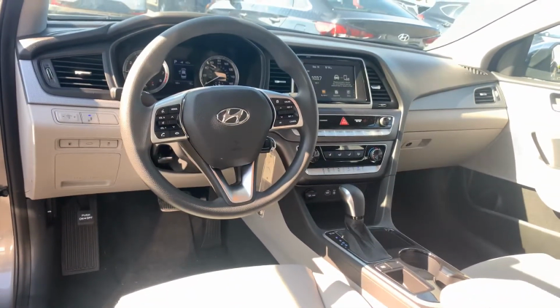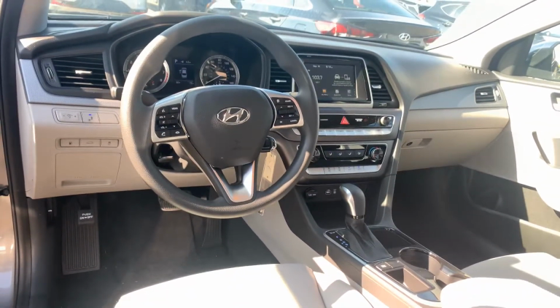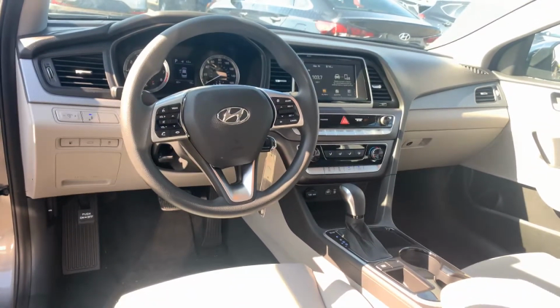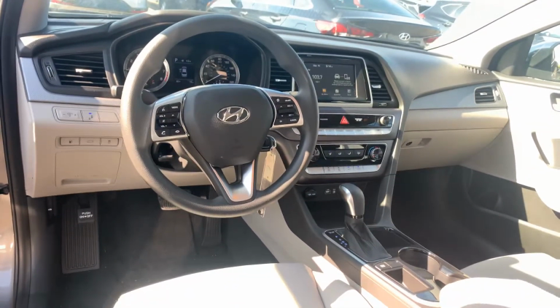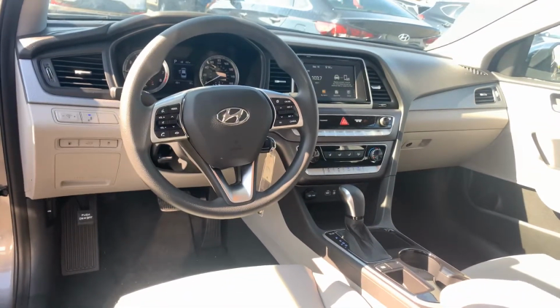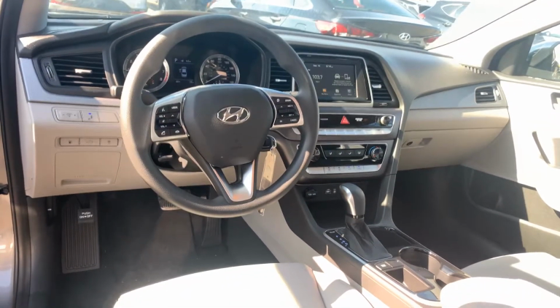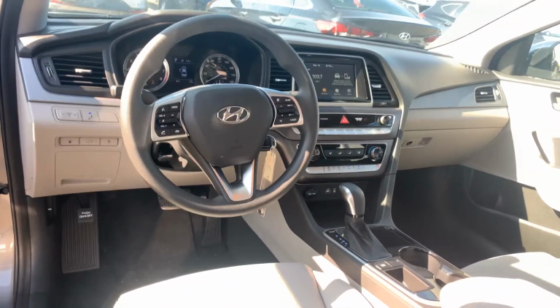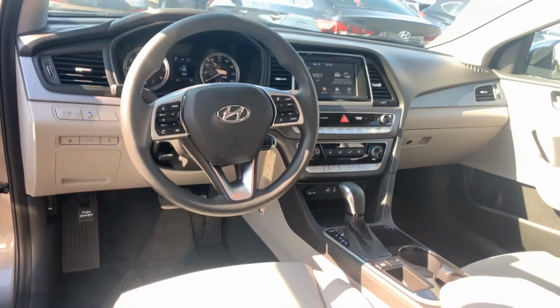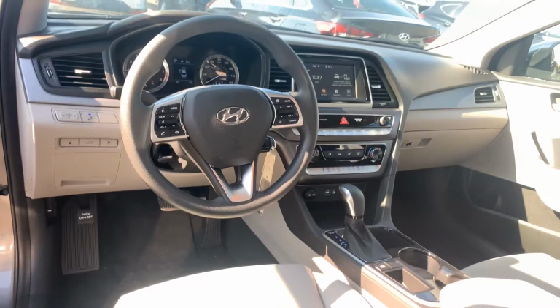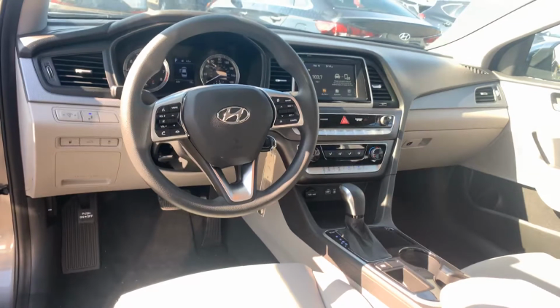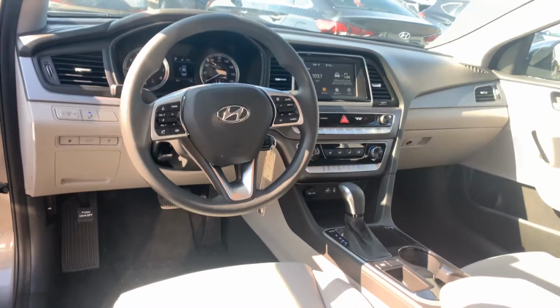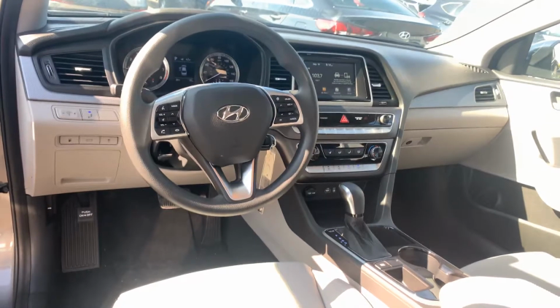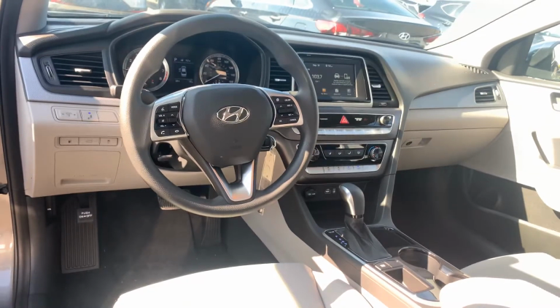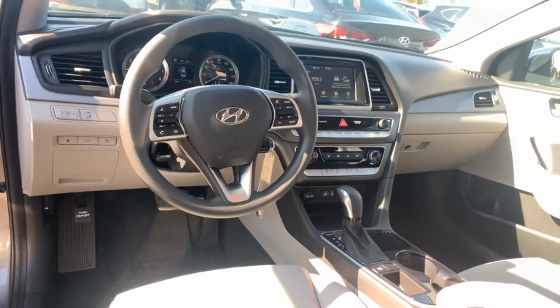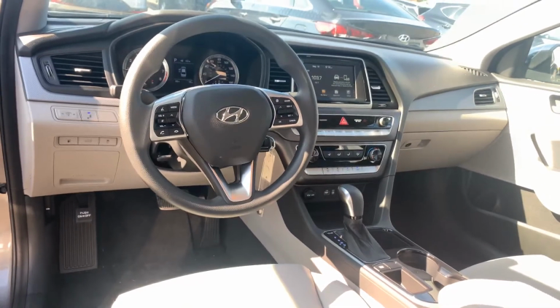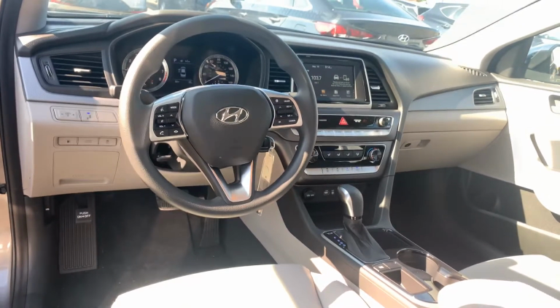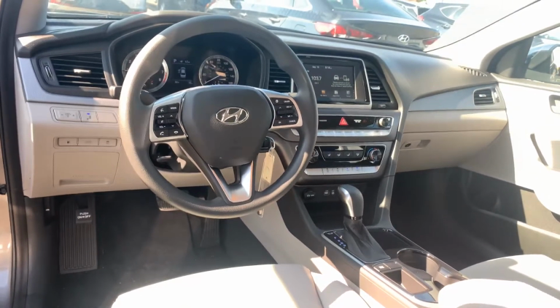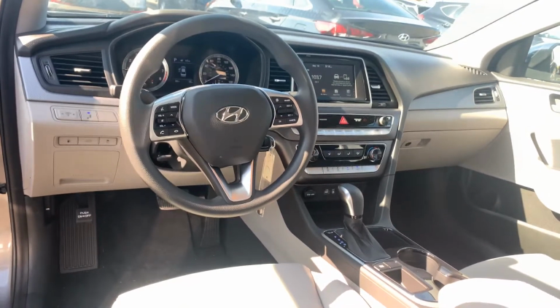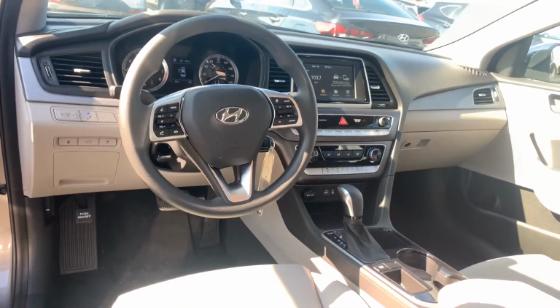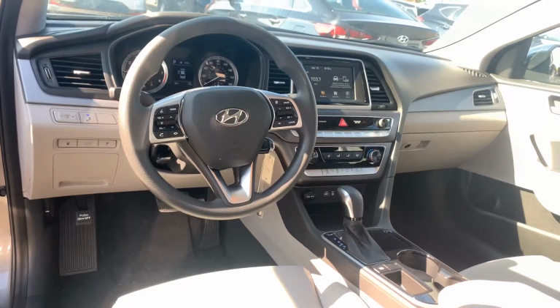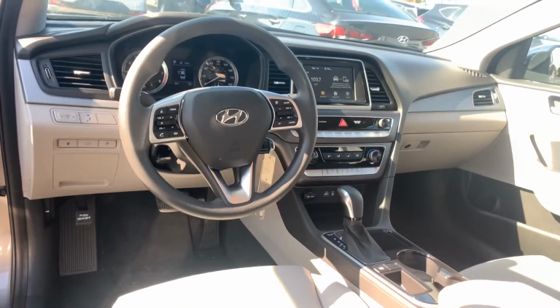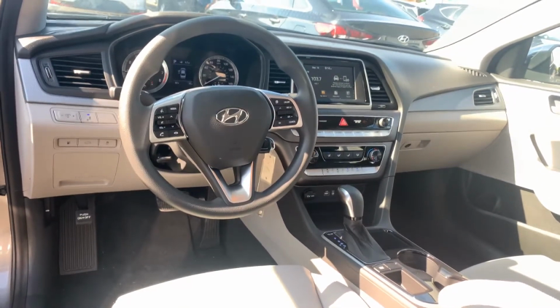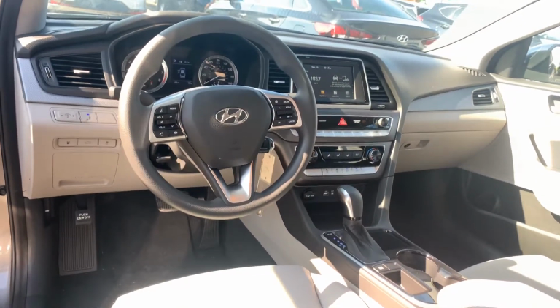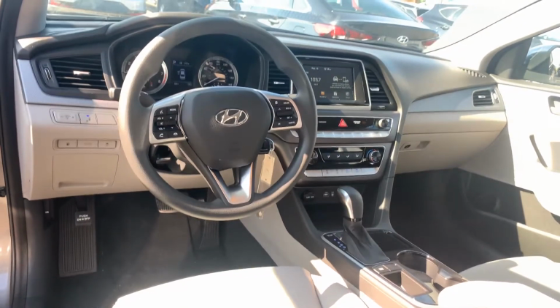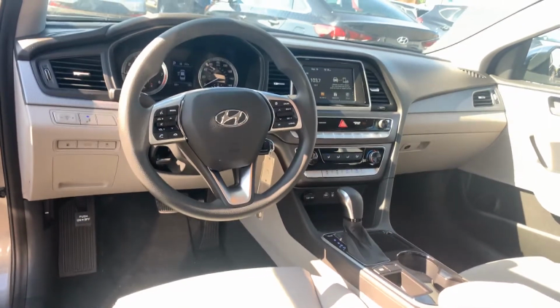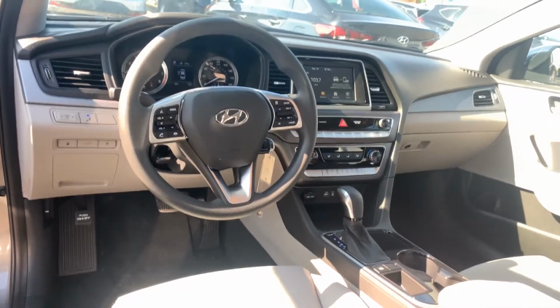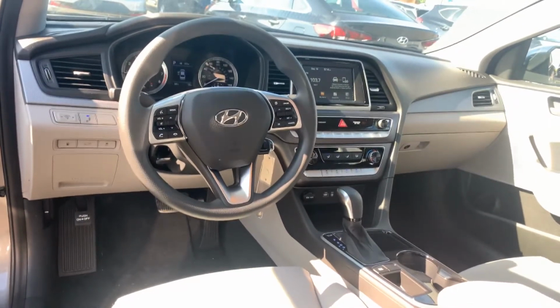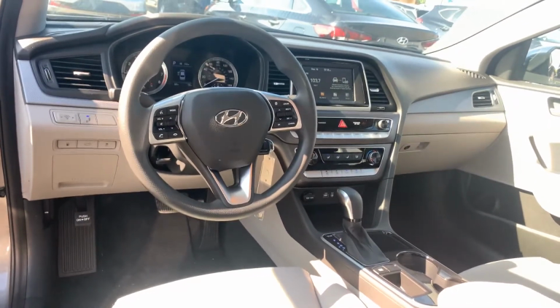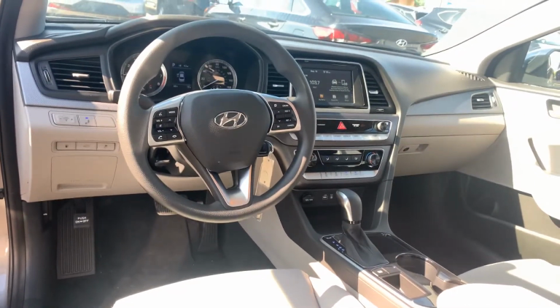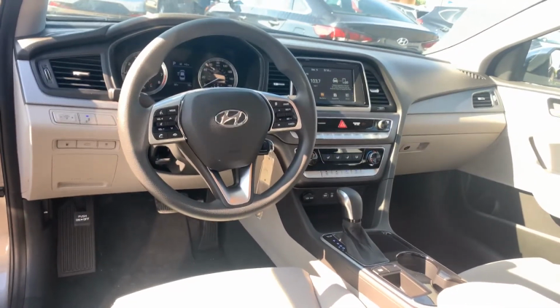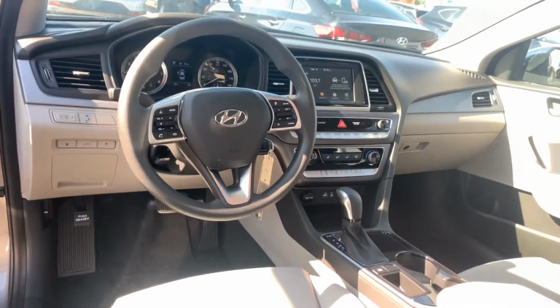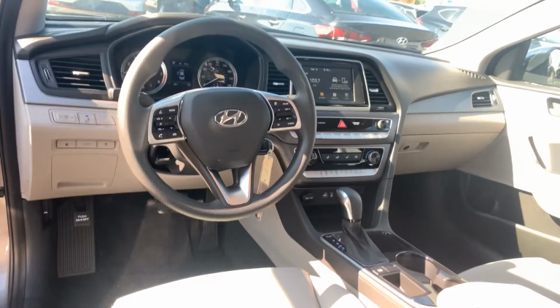Again, different color and trim options, both exterior and interior, on these gorgeous vehicles. But here is the interior.